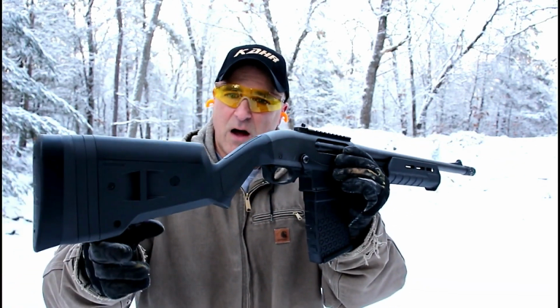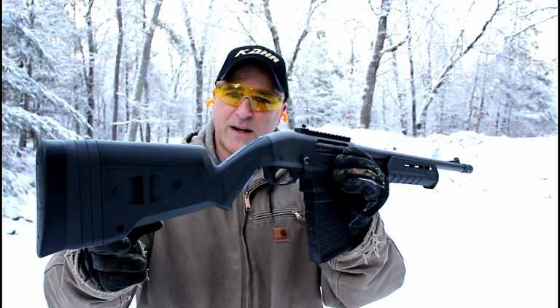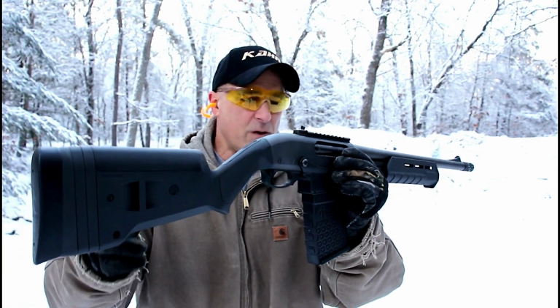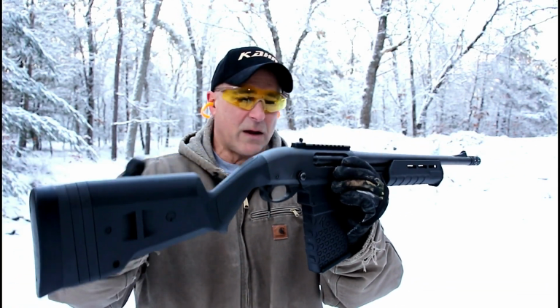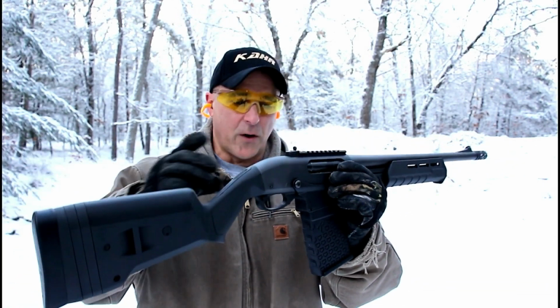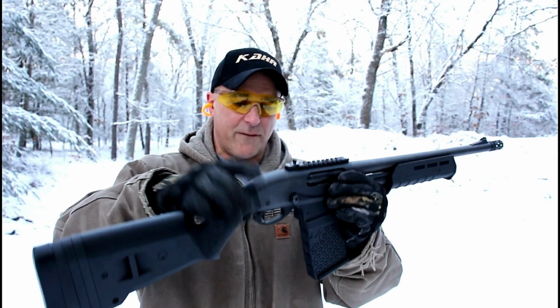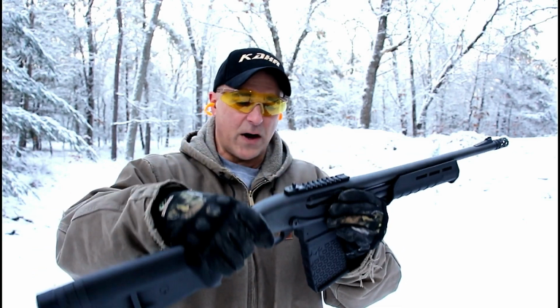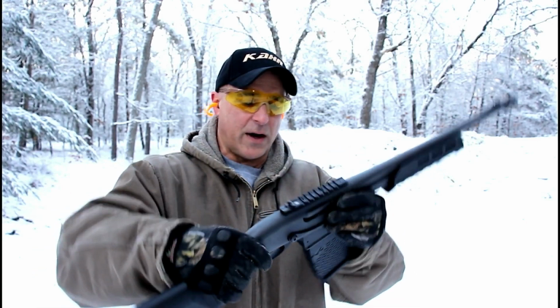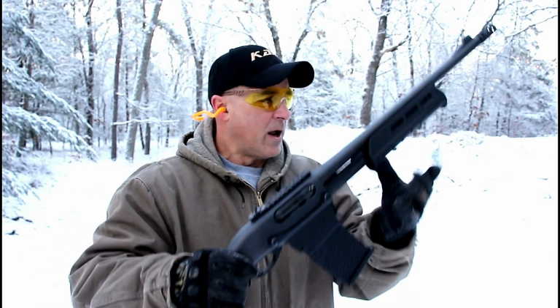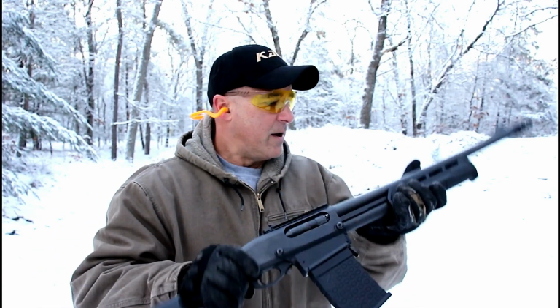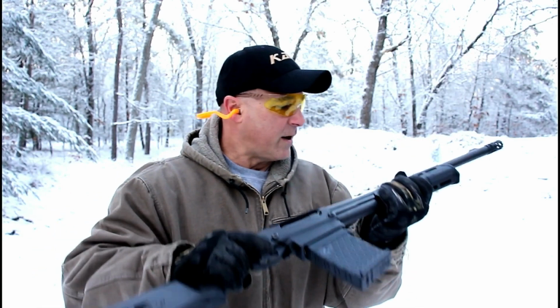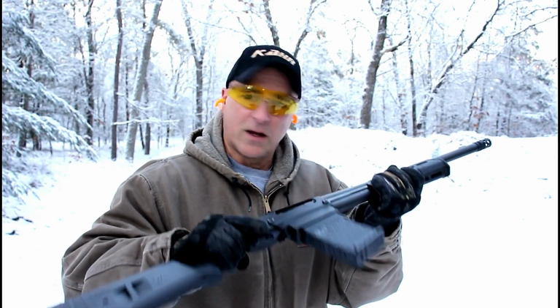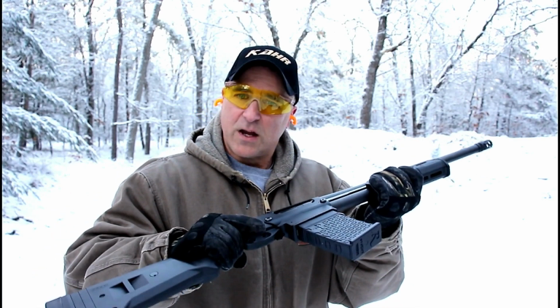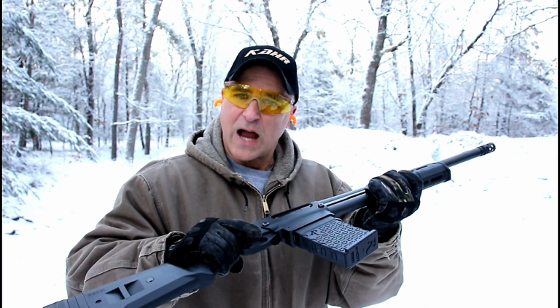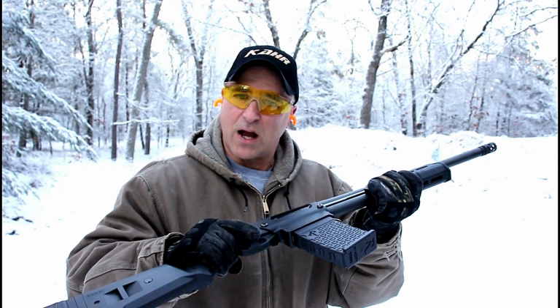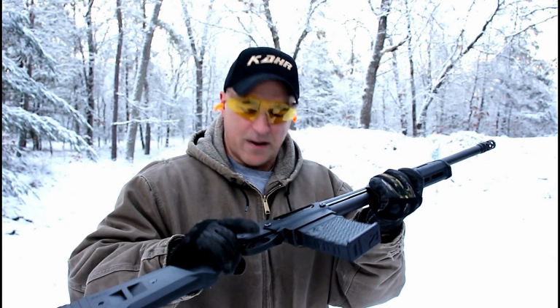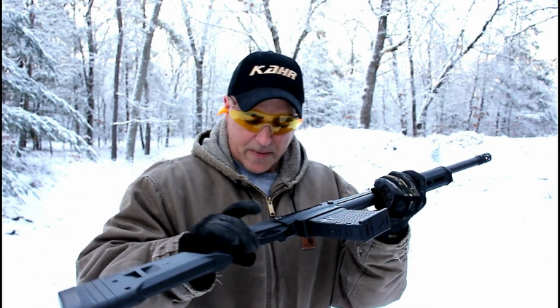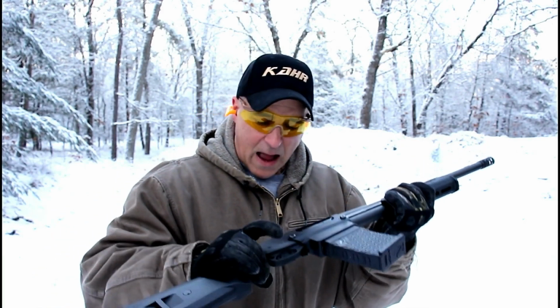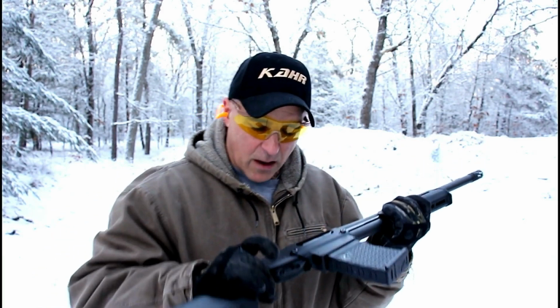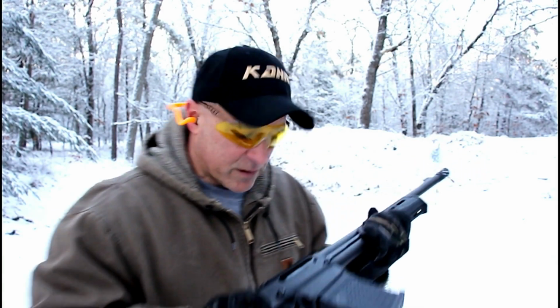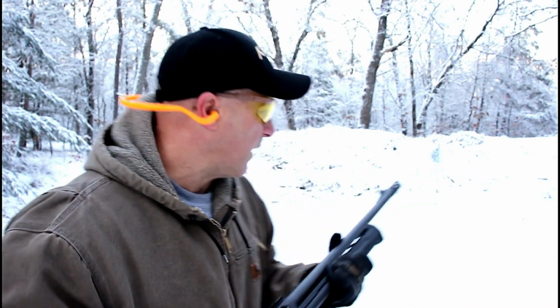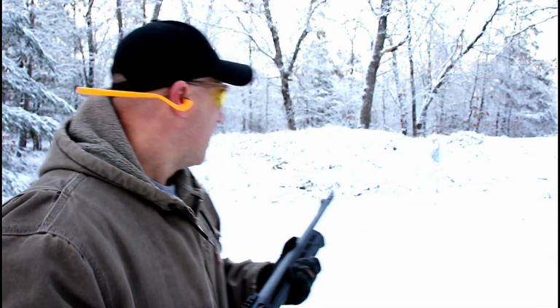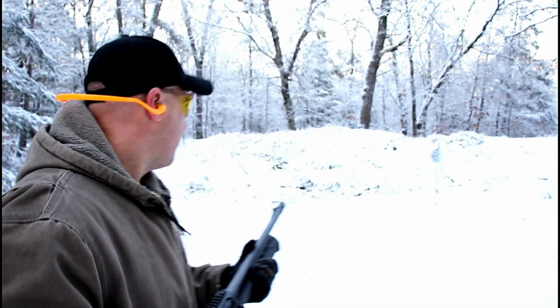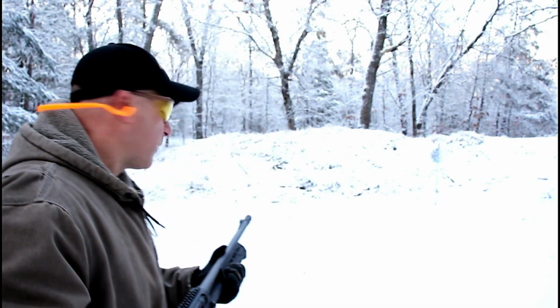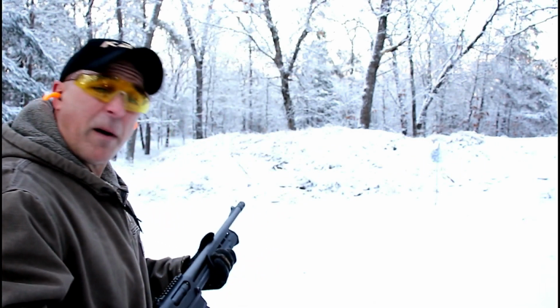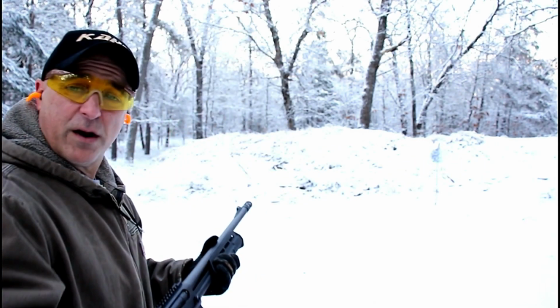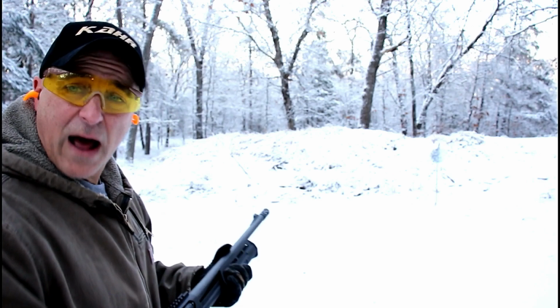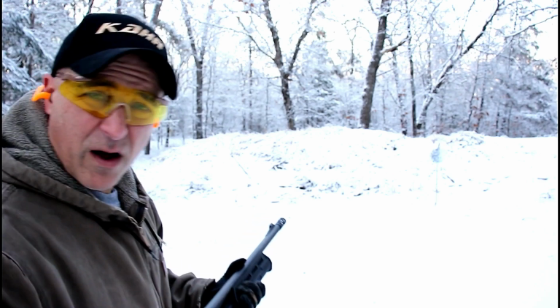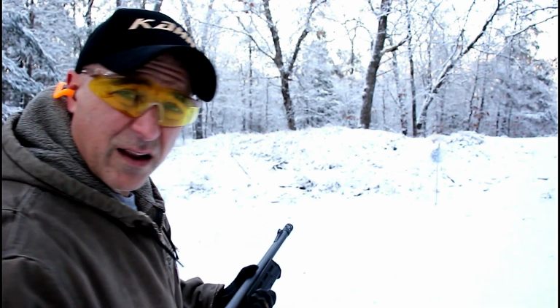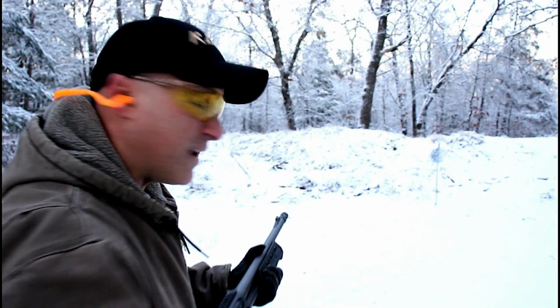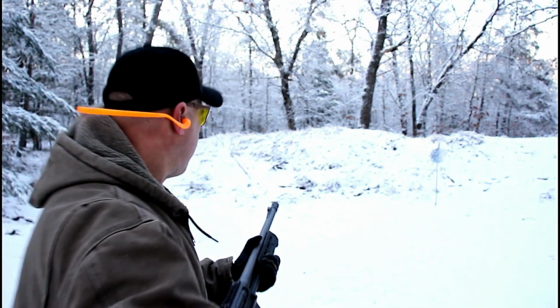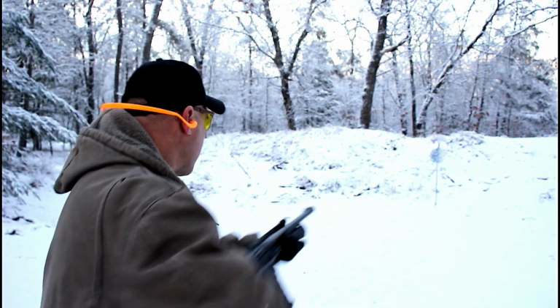Altogether makes for a very nice shotgun. I love this thing — I've owned it for about a year now. Let's see how it fires.